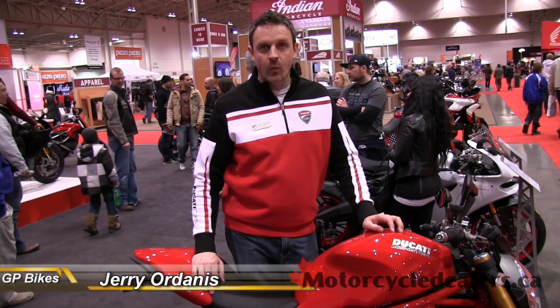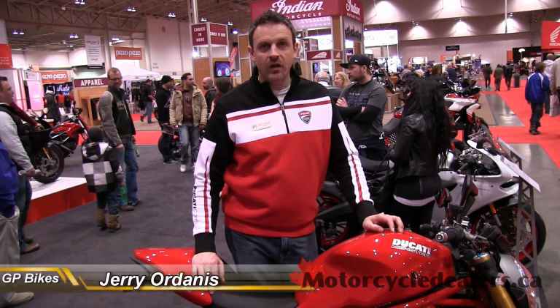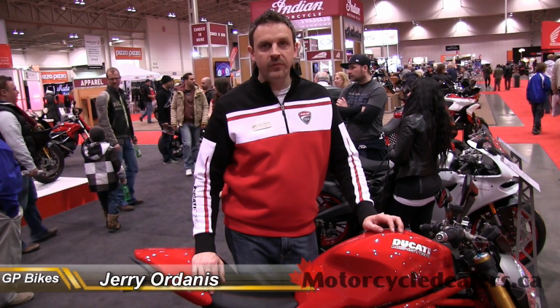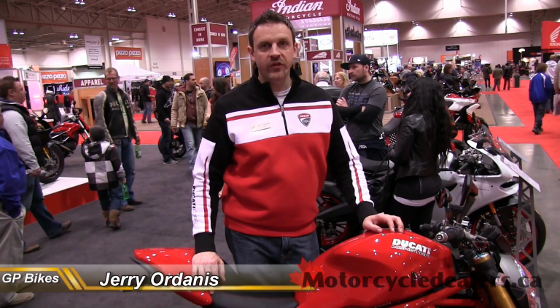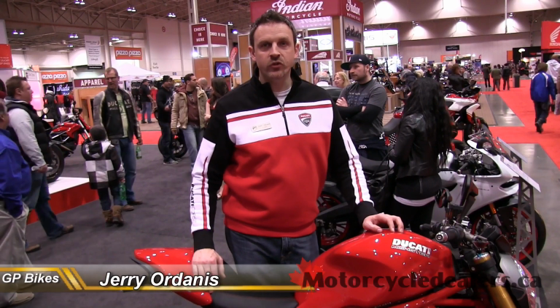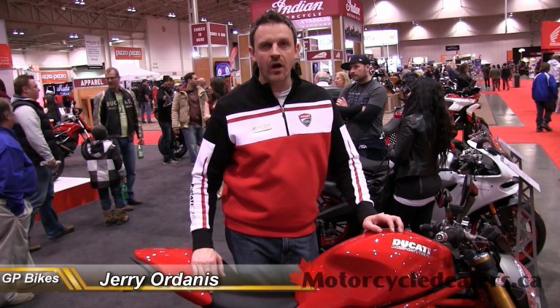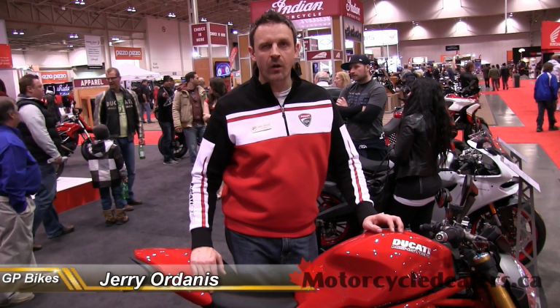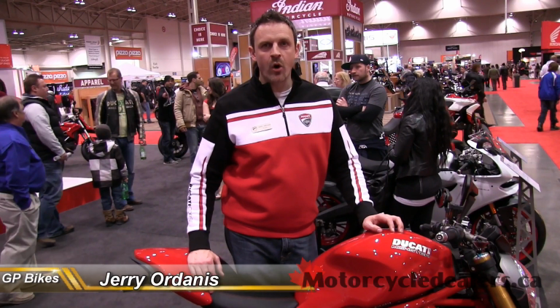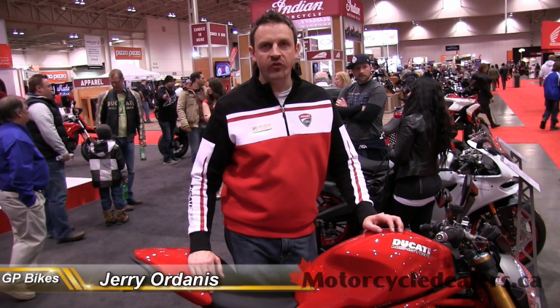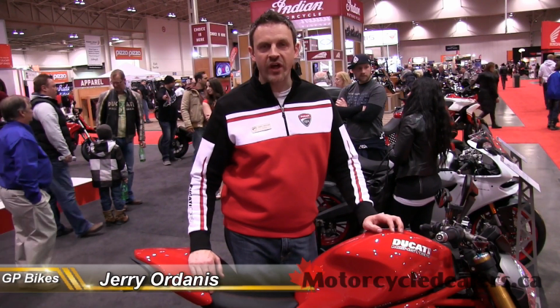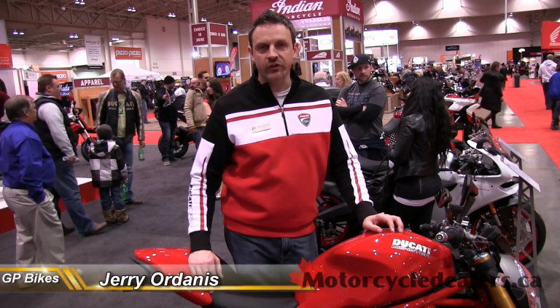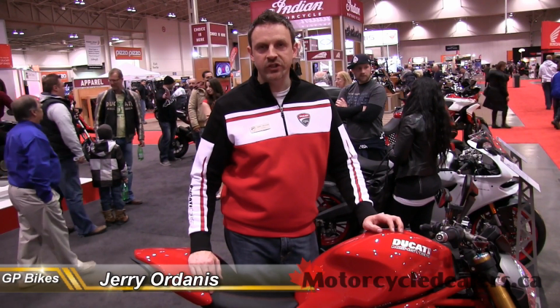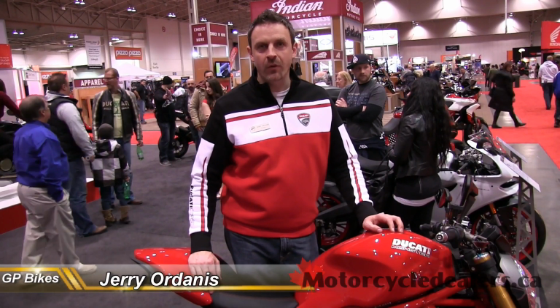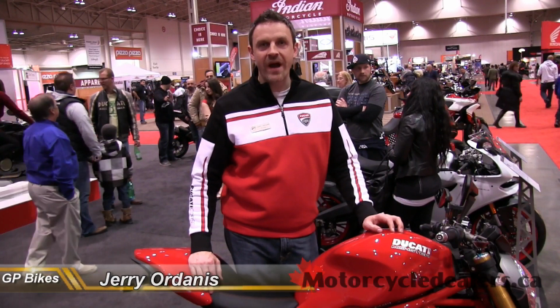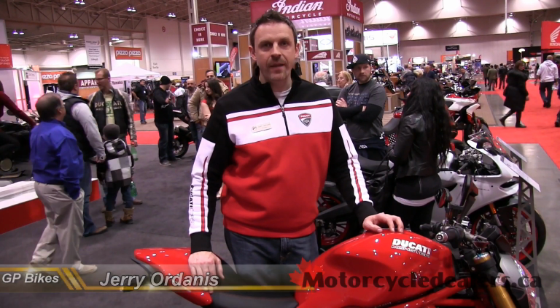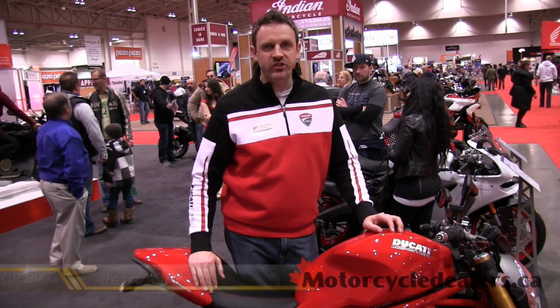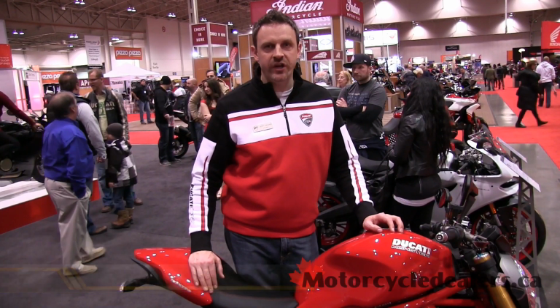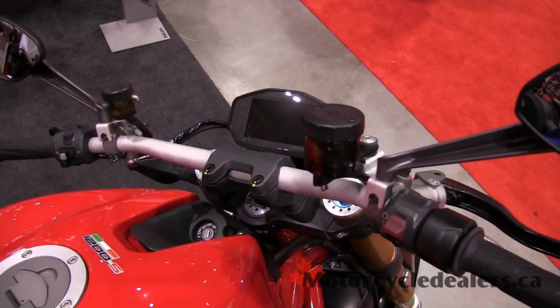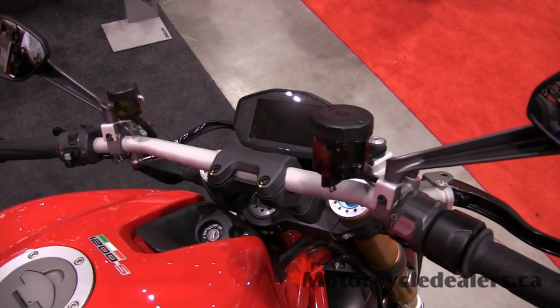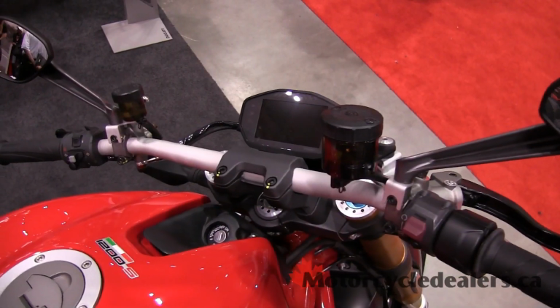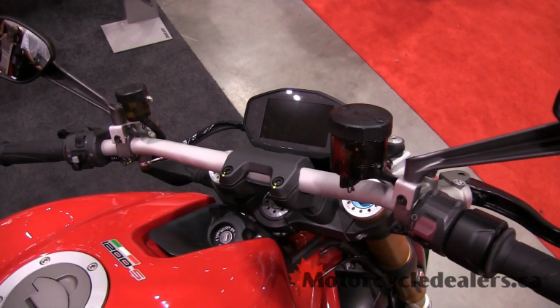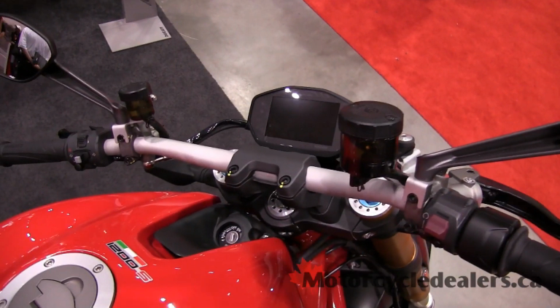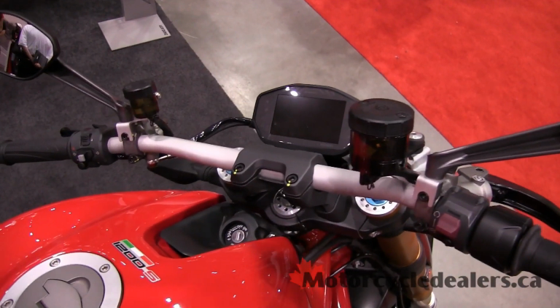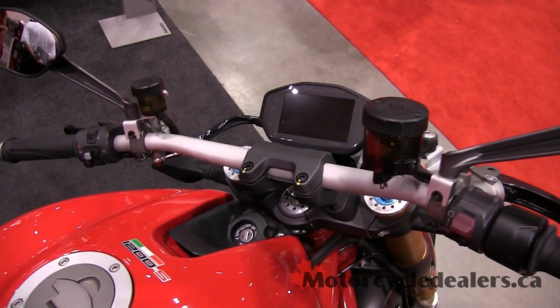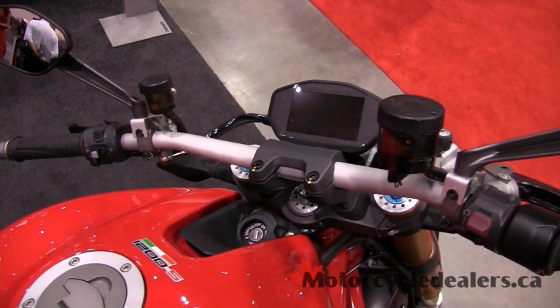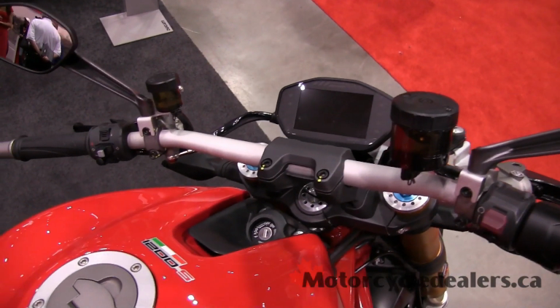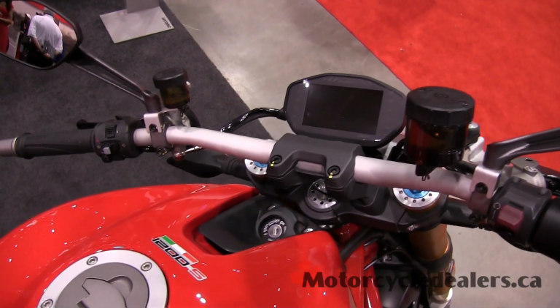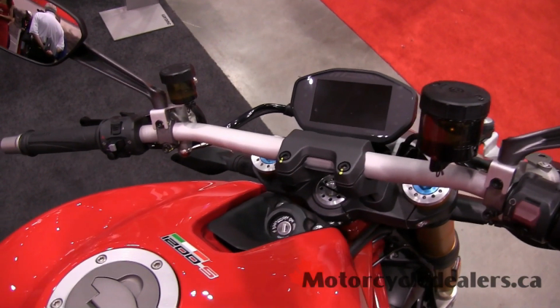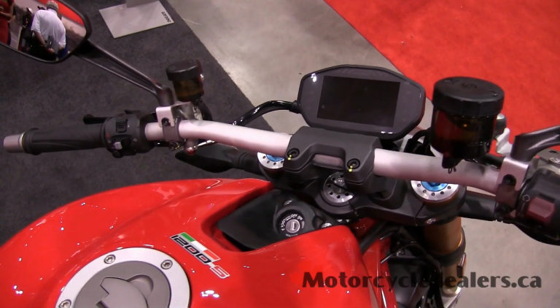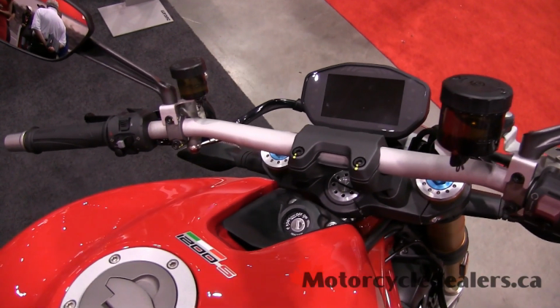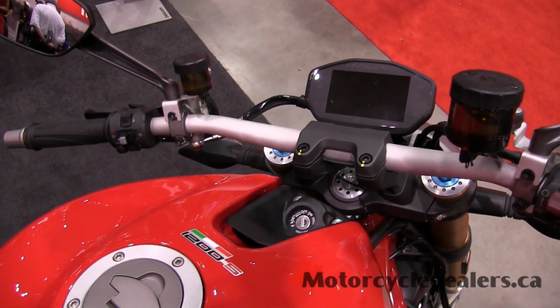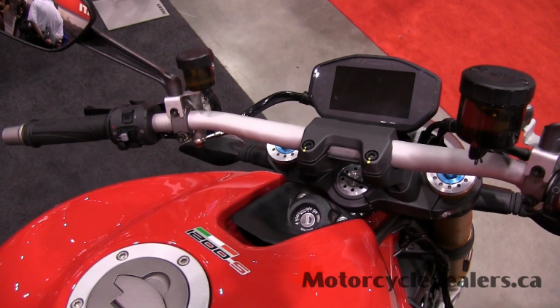Welcome to the Toronto Motorcycle Show. My name is Gerry Ordanus. I'm from GP Bikes.